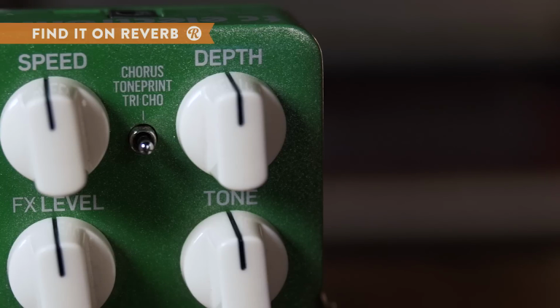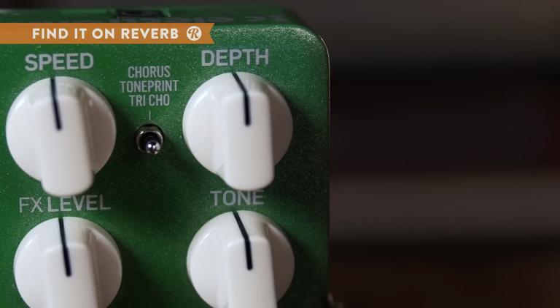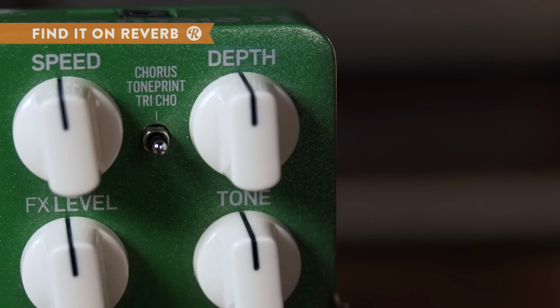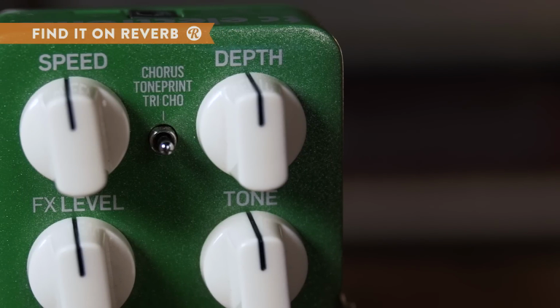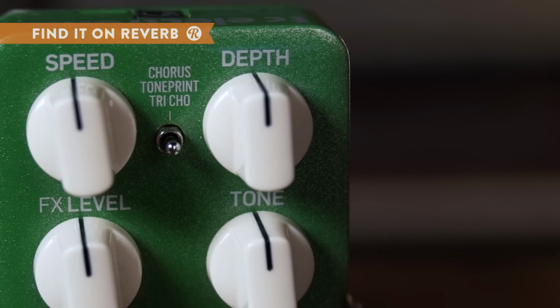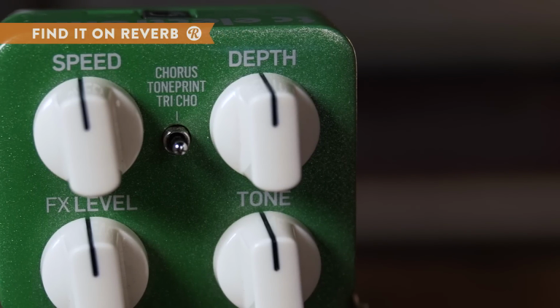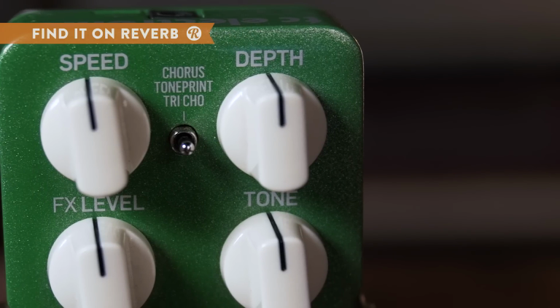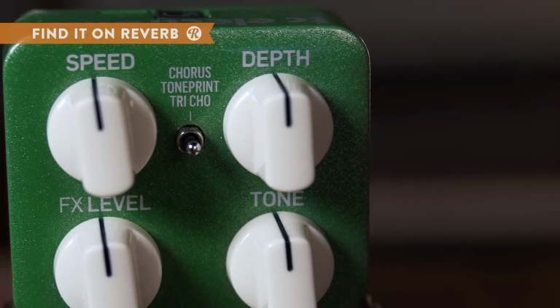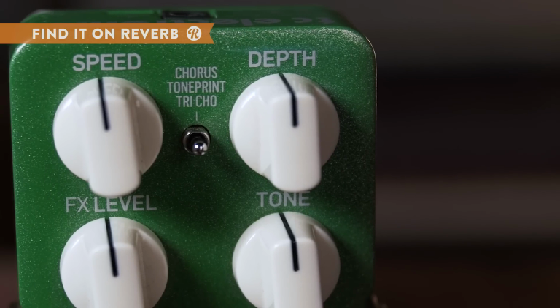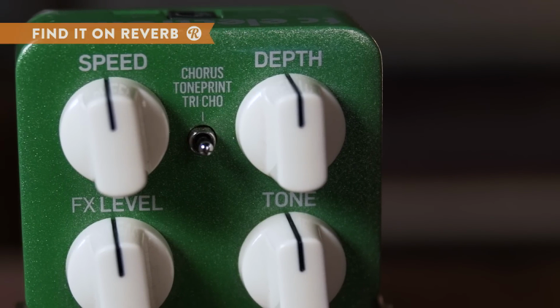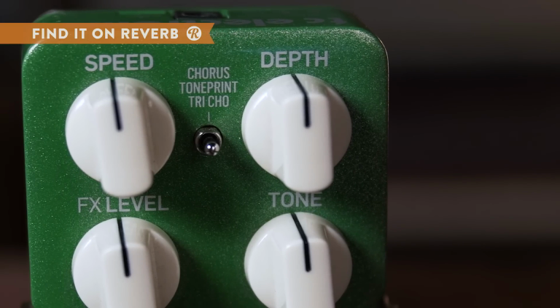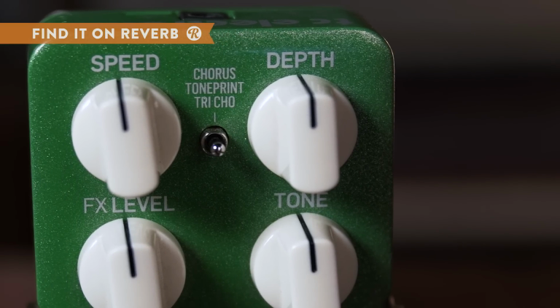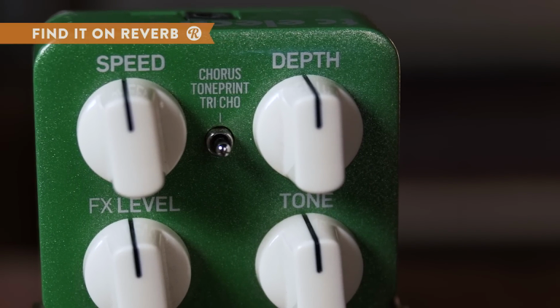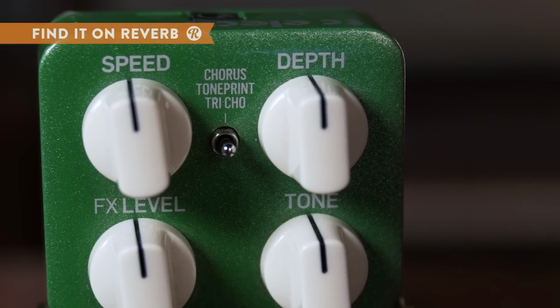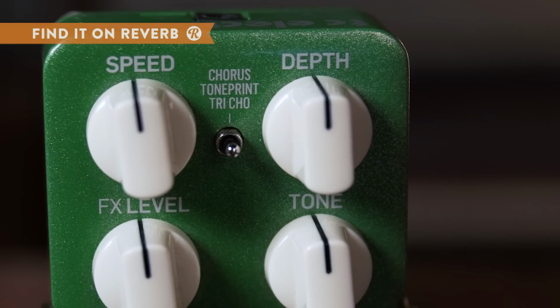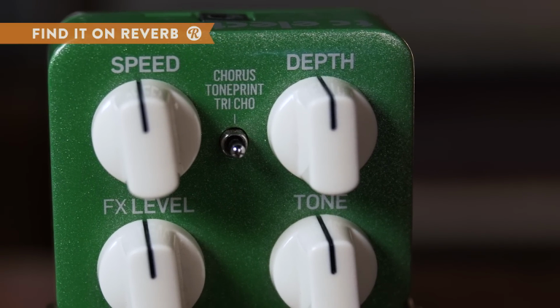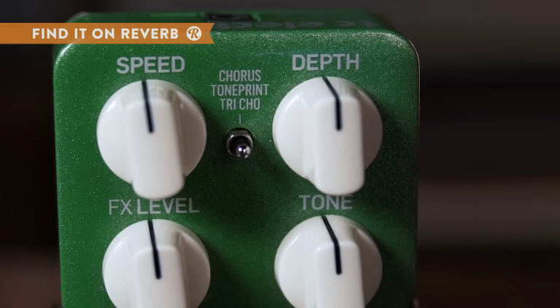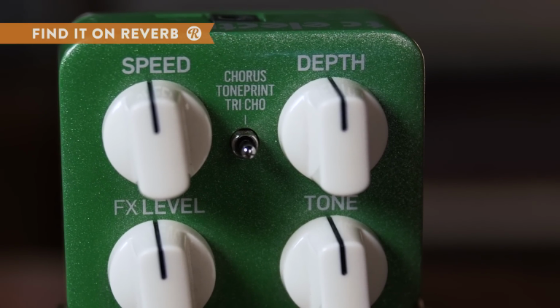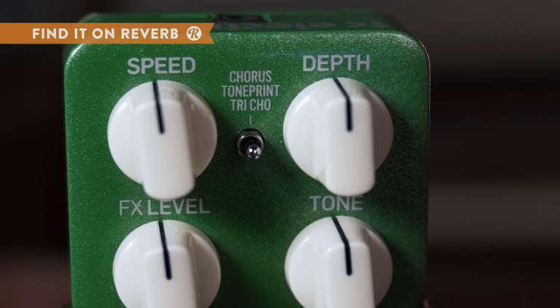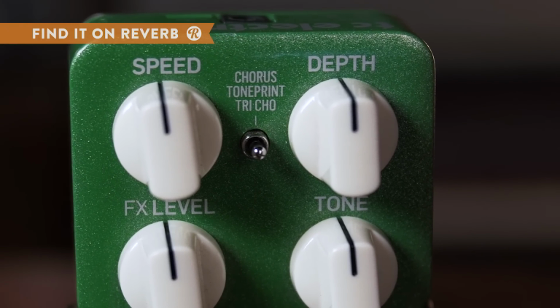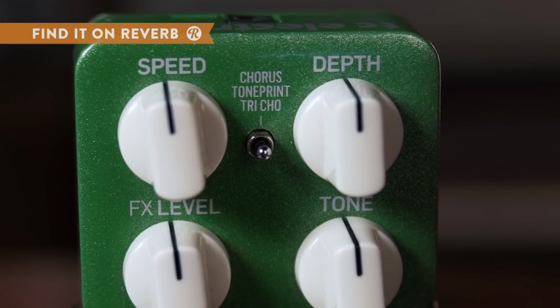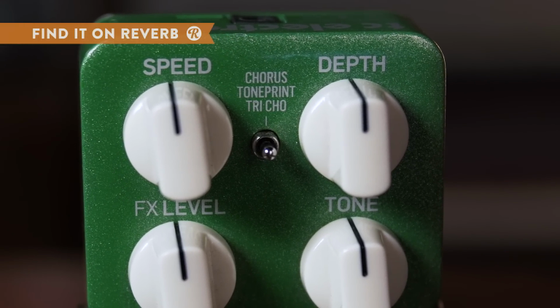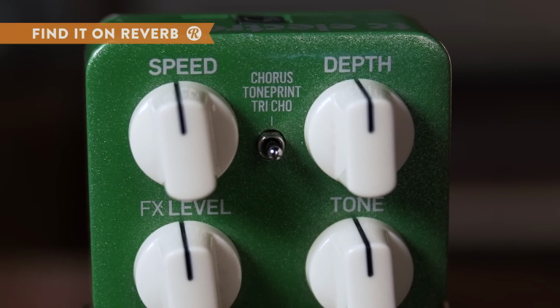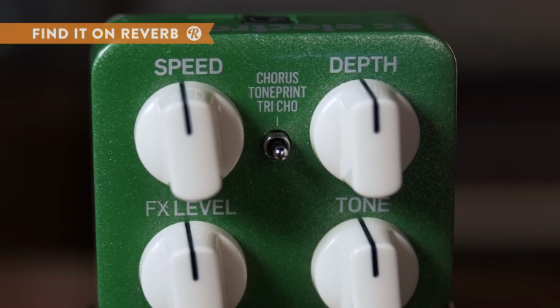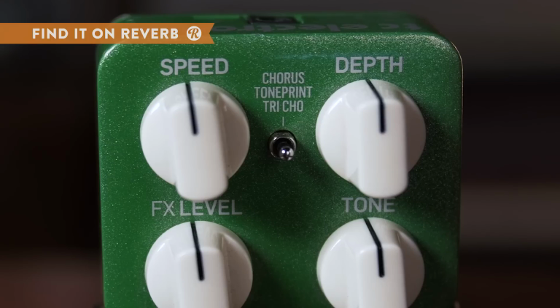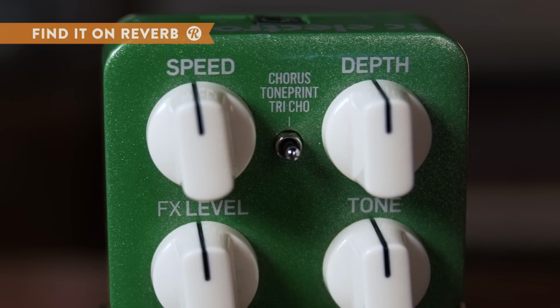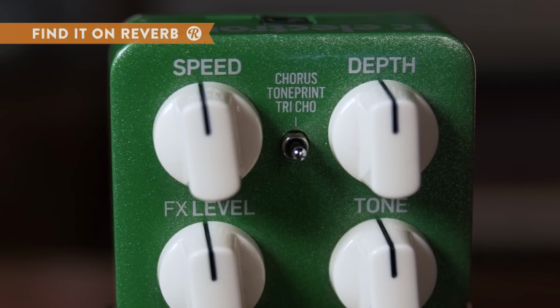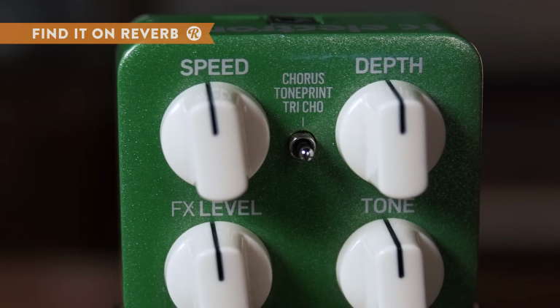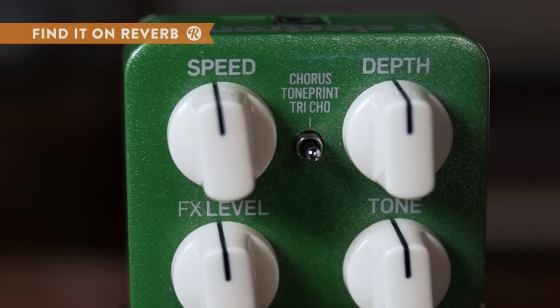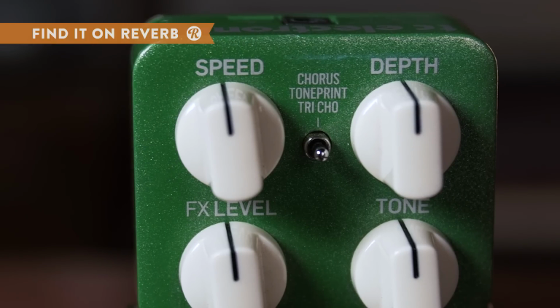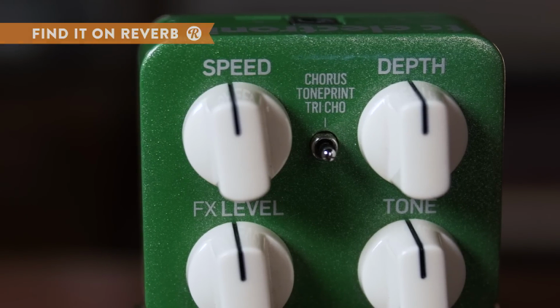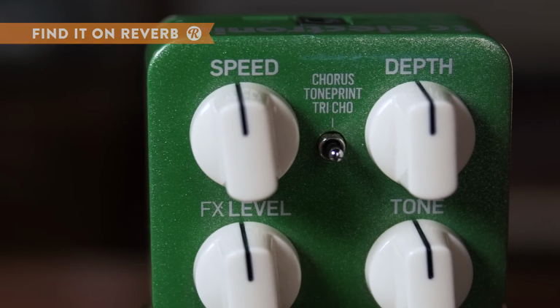The final toggle option is the TonePrint mode, which you can use to beam in chorus tones designed by legendary artists.